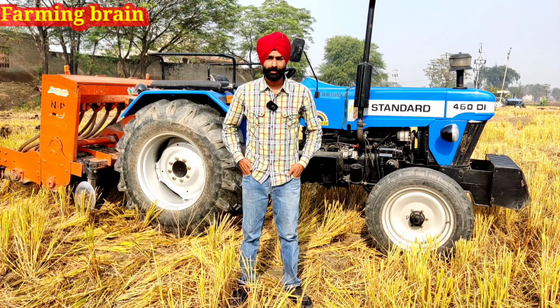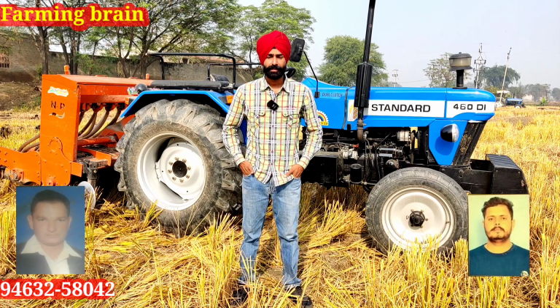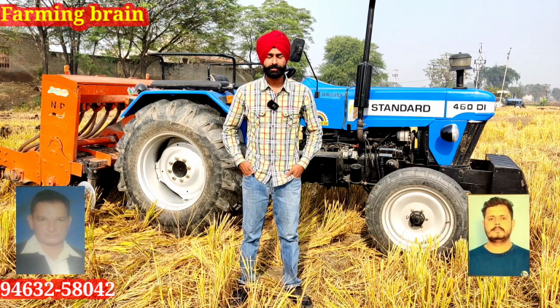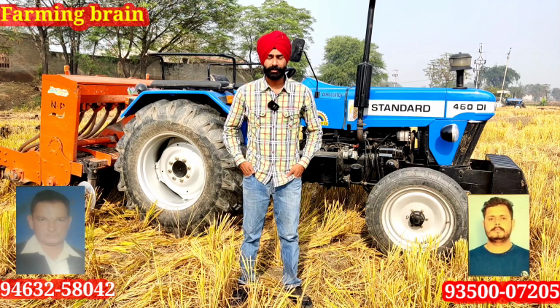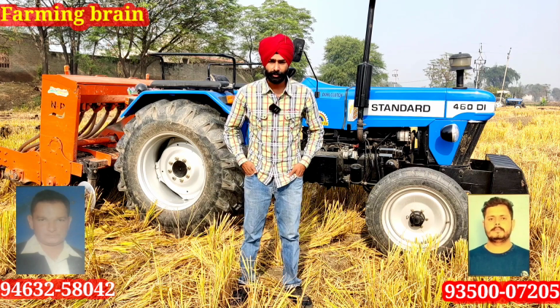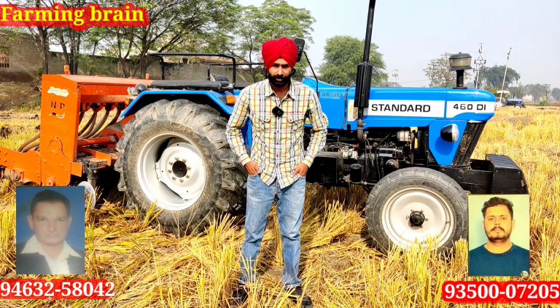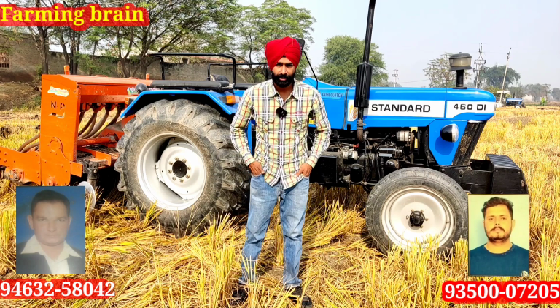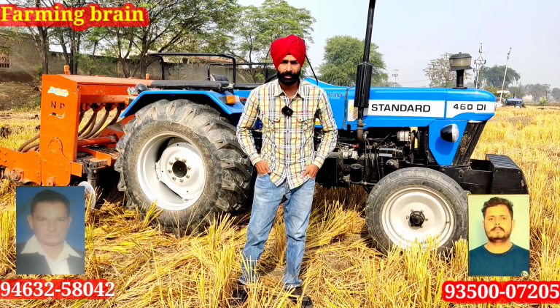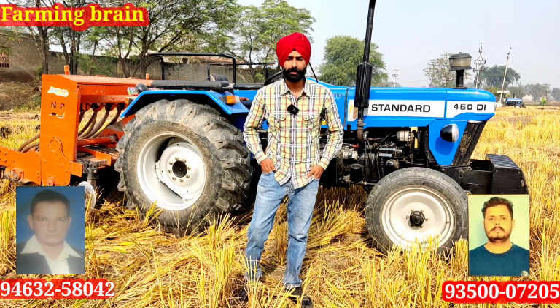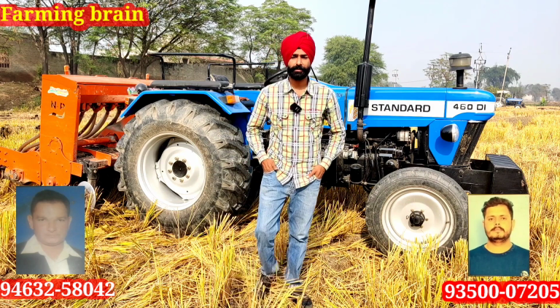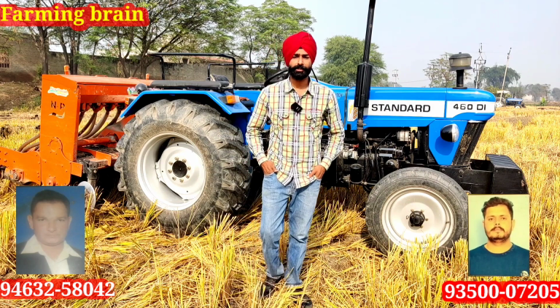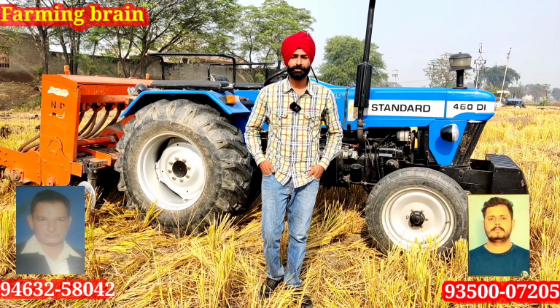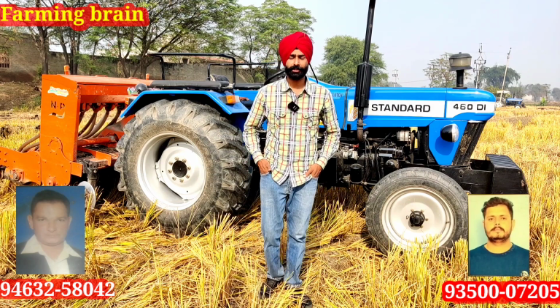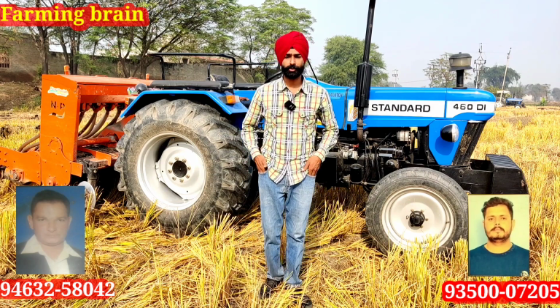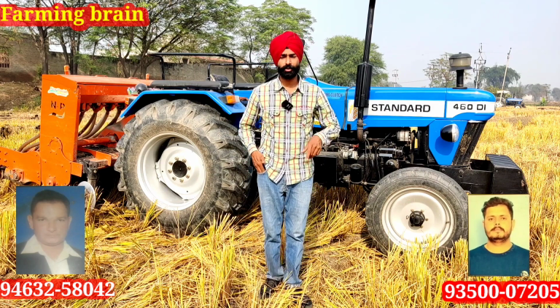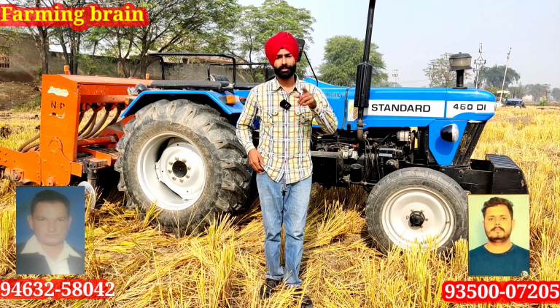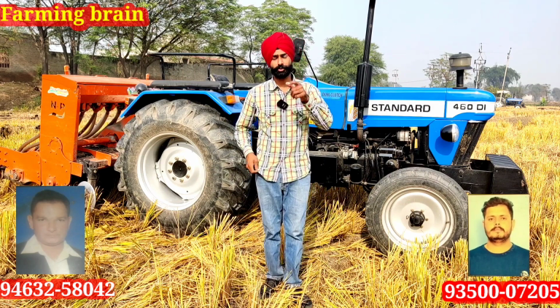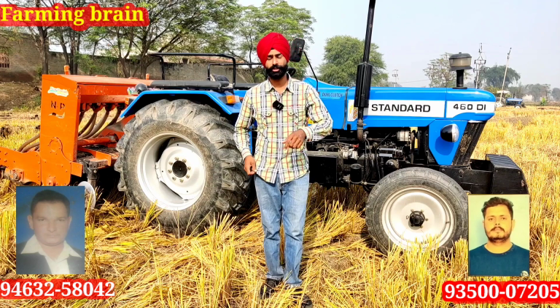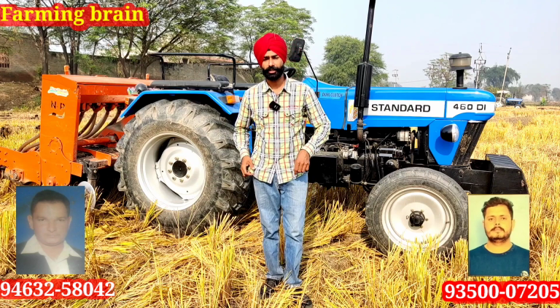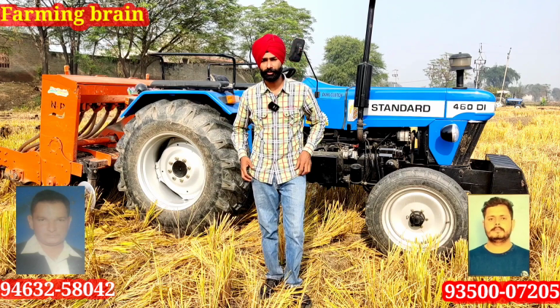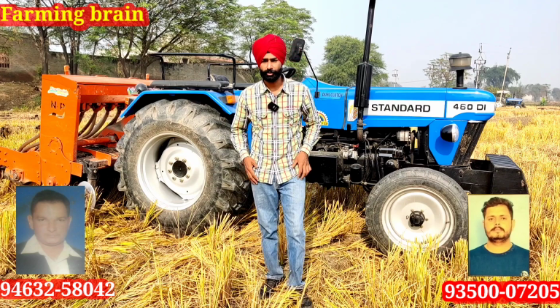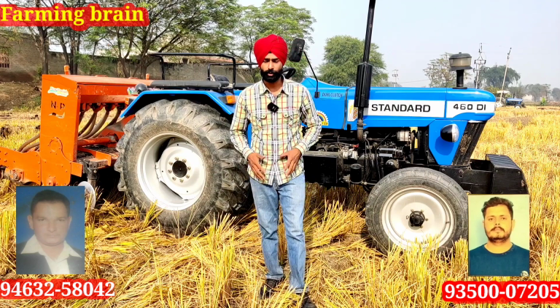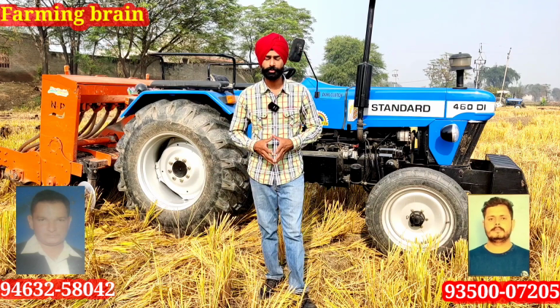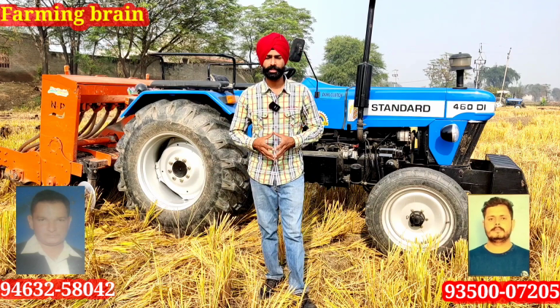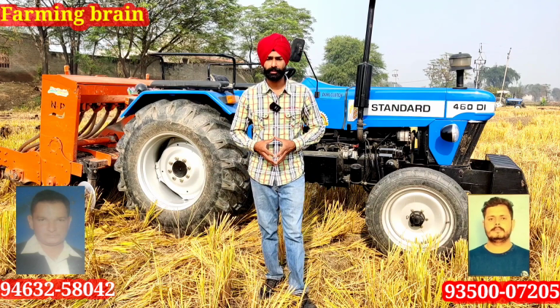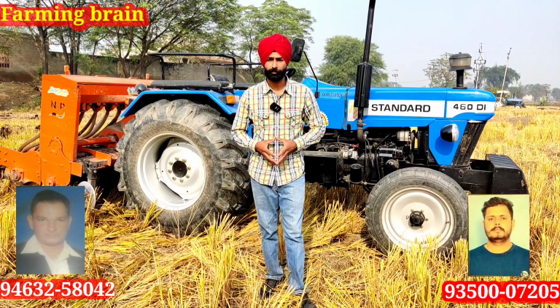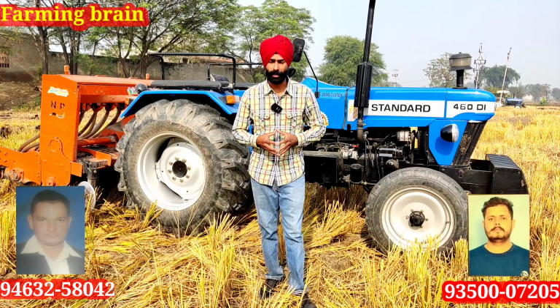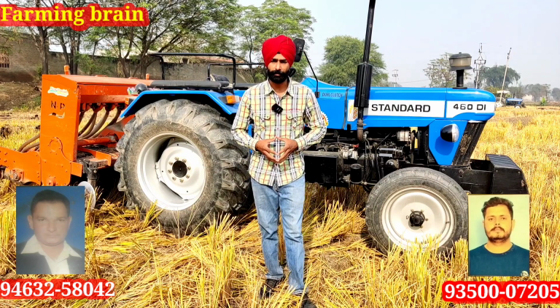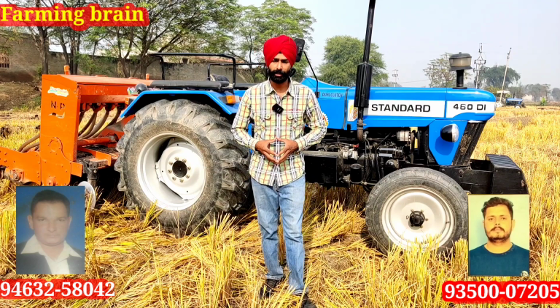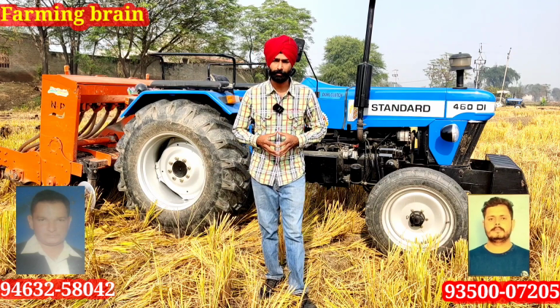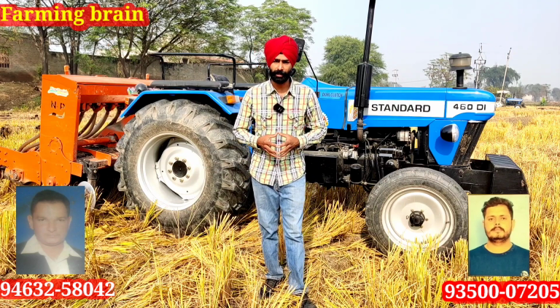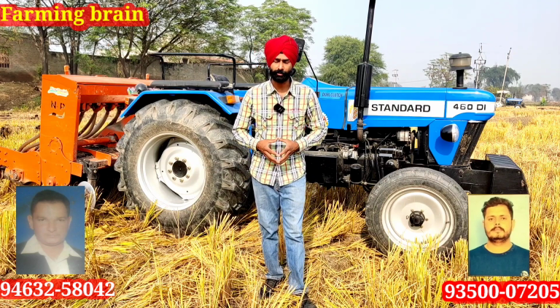Hi, I am Ramandeep Singh Tongali, you are watching the YouTube channel Farming Brain.